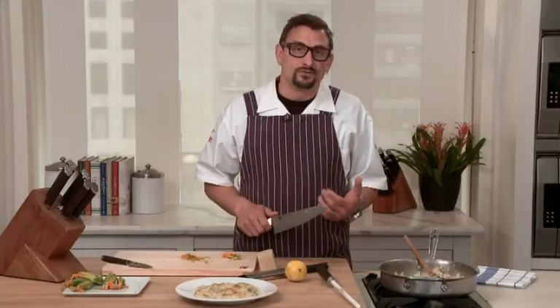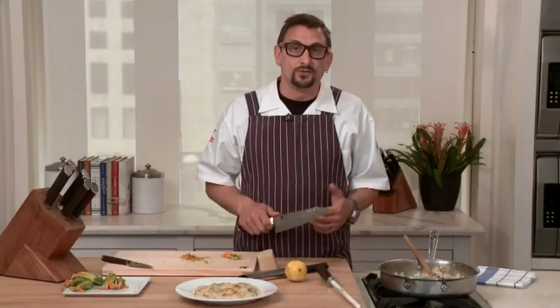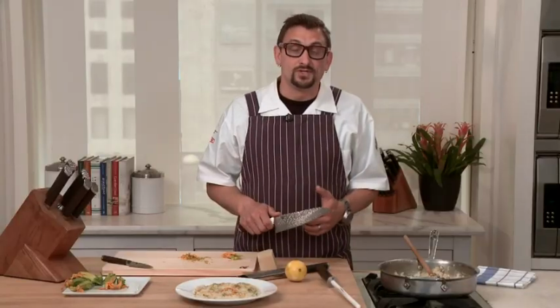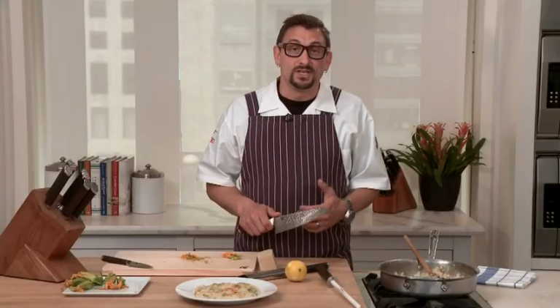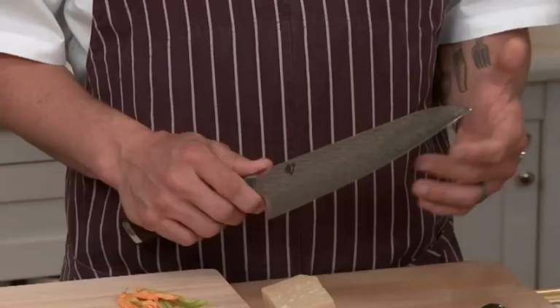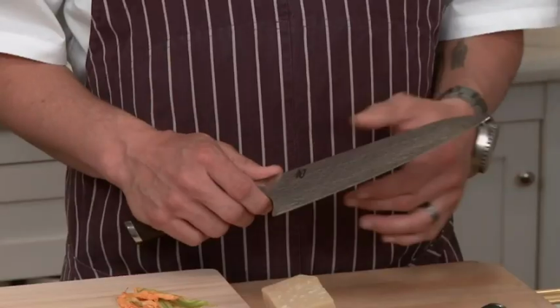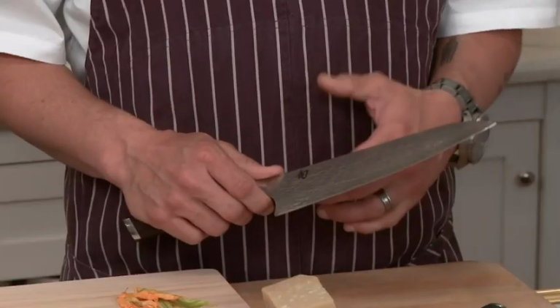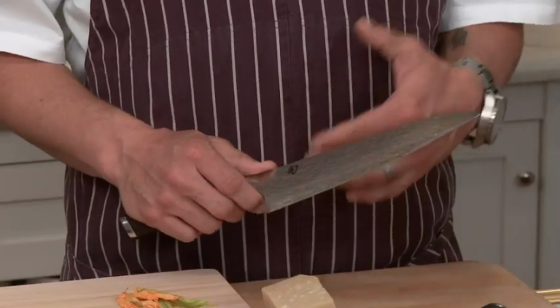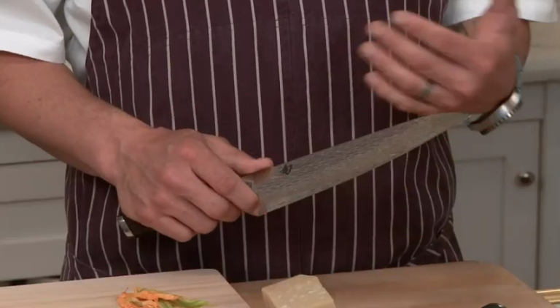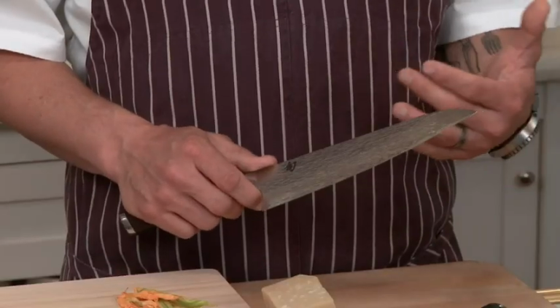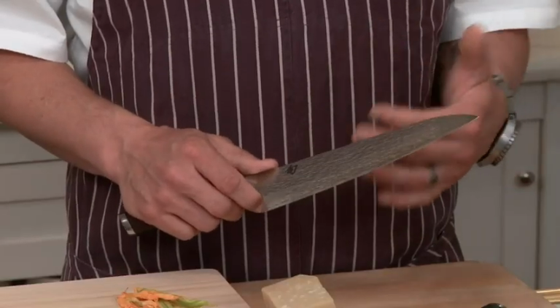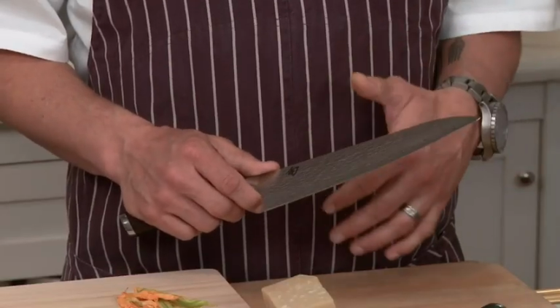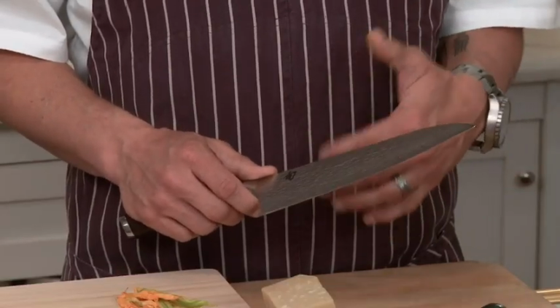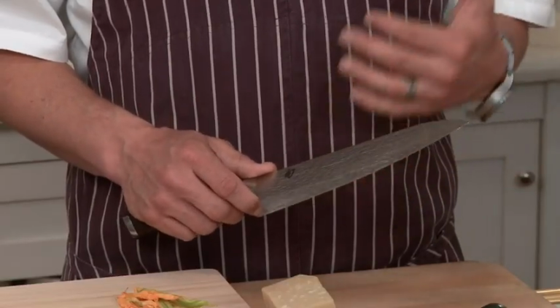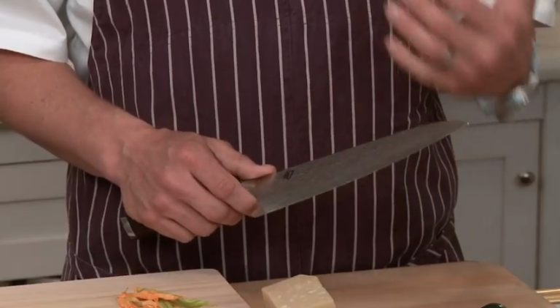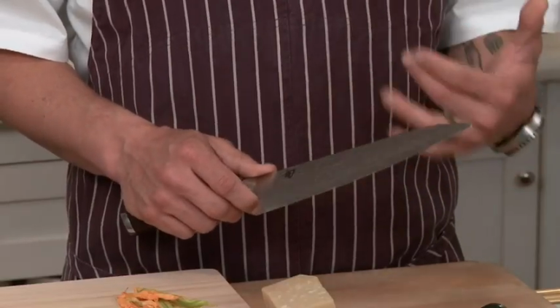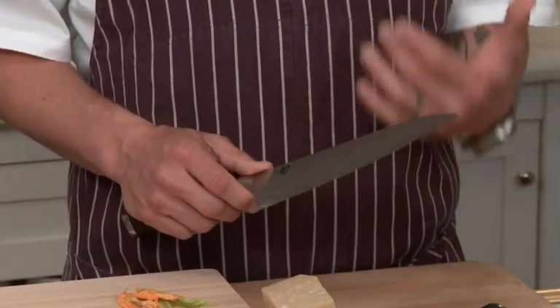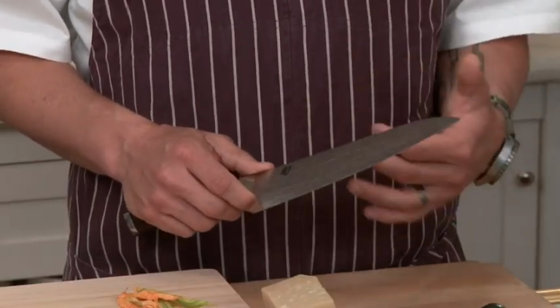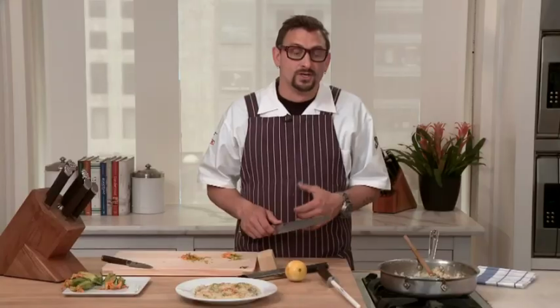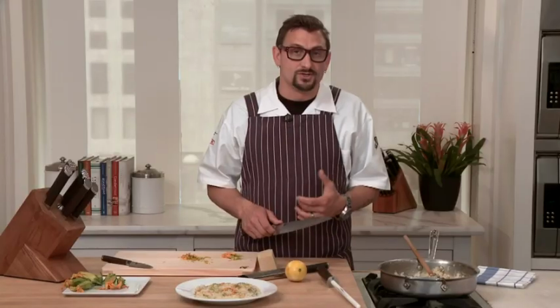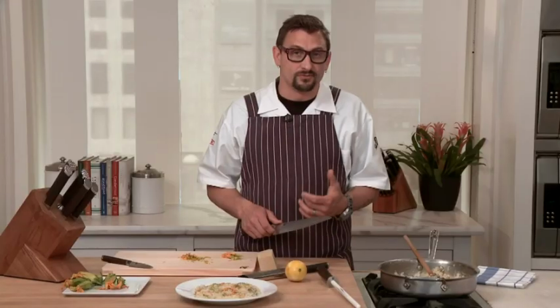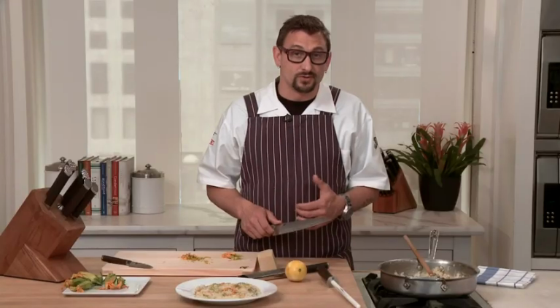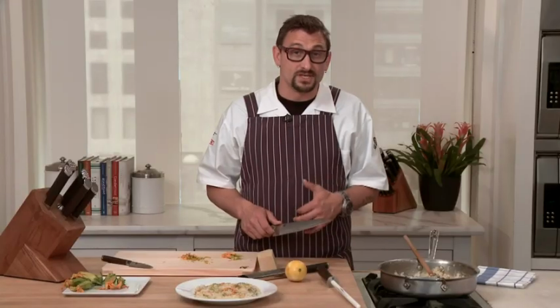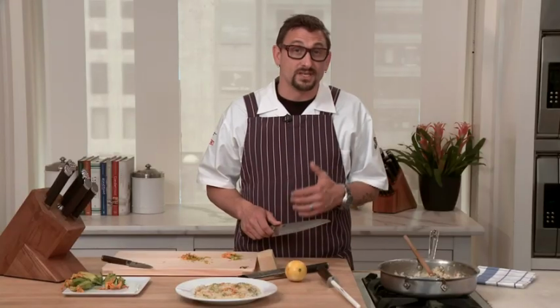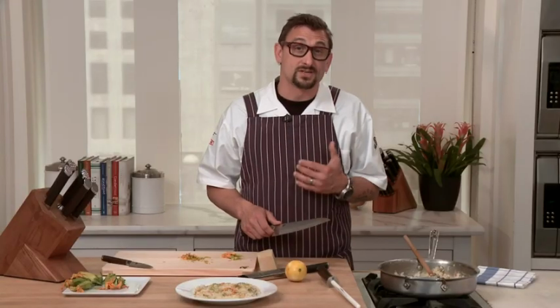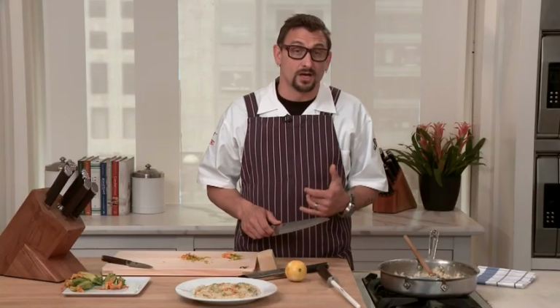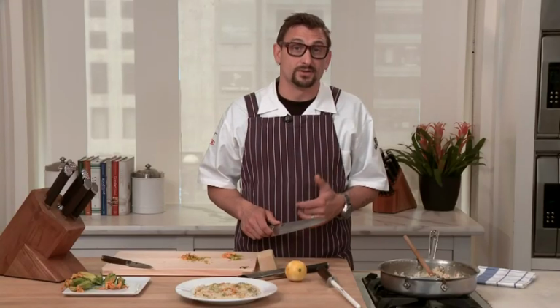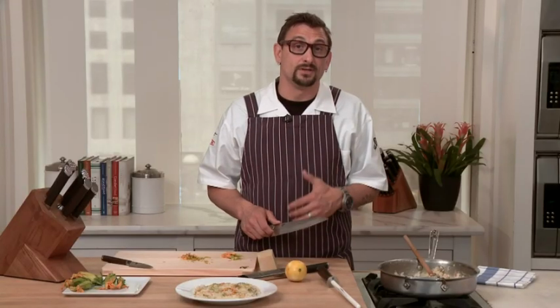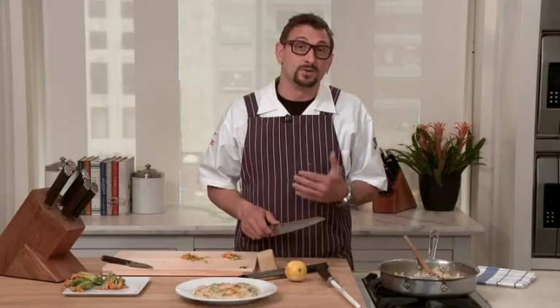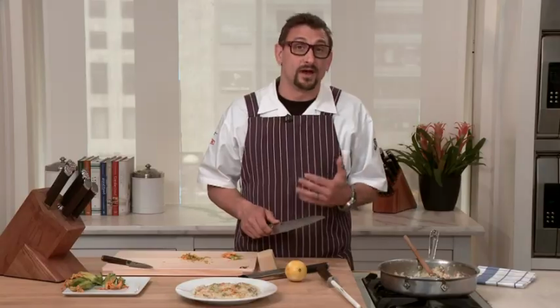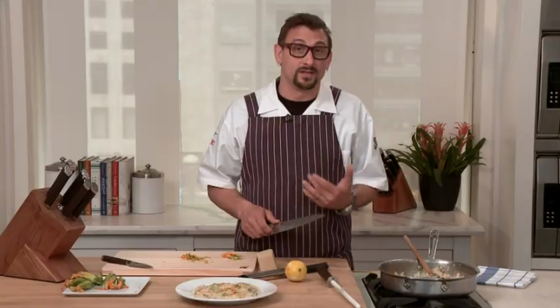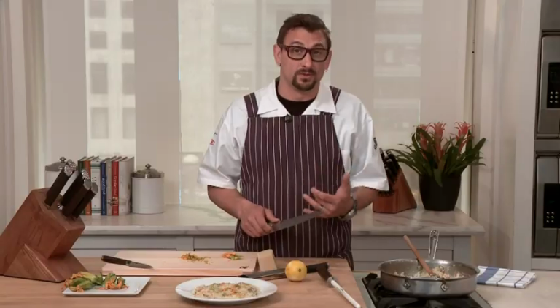Shun Fuji is knife making at its highest level. Shun Fuji is cutlery without equal.